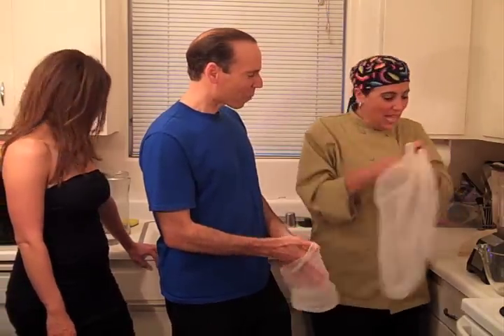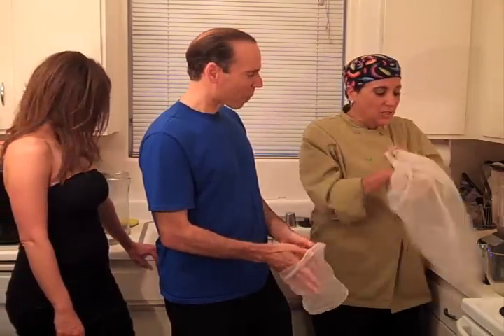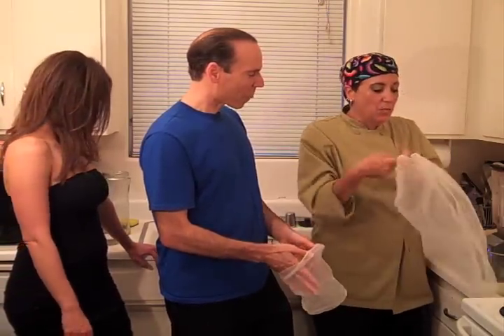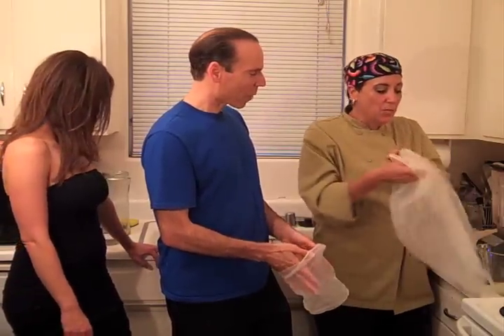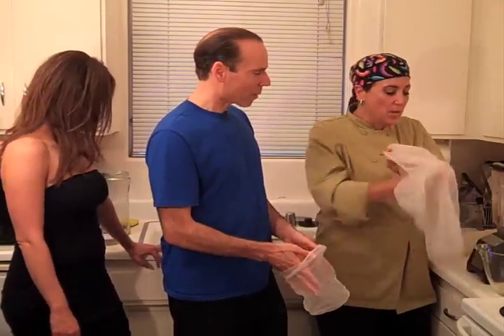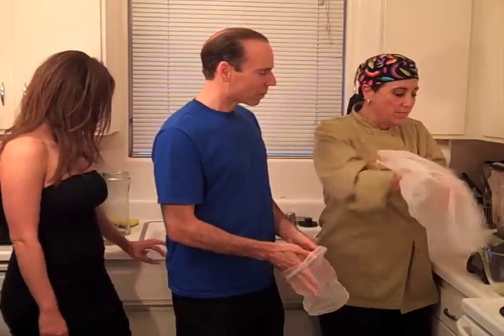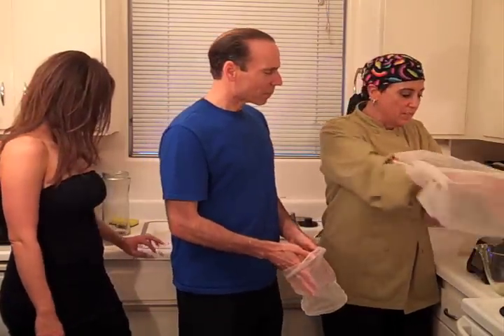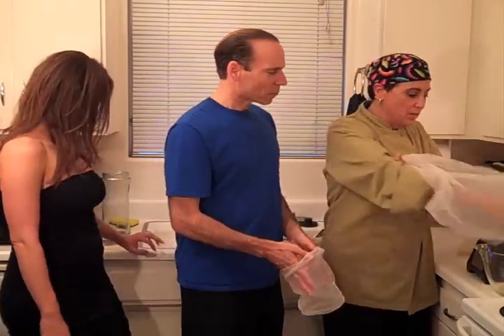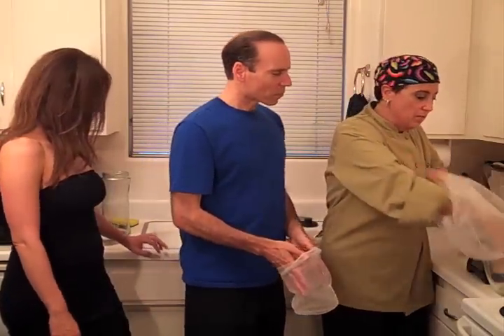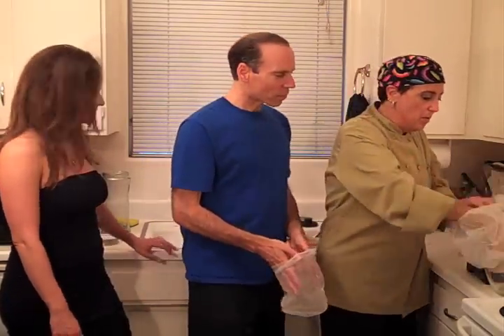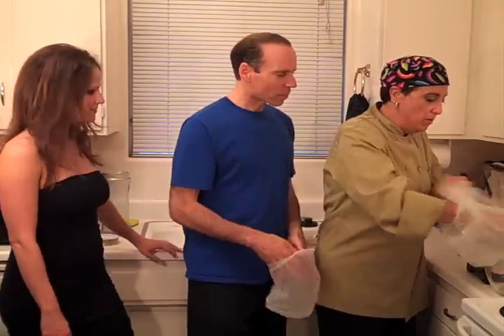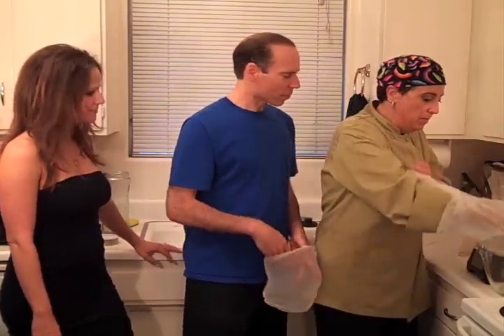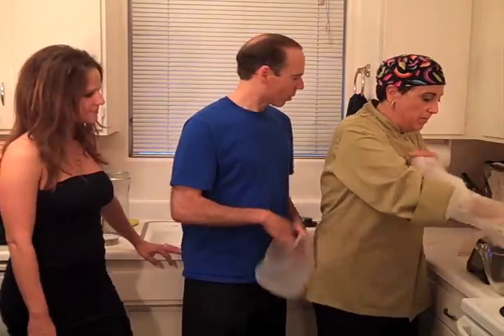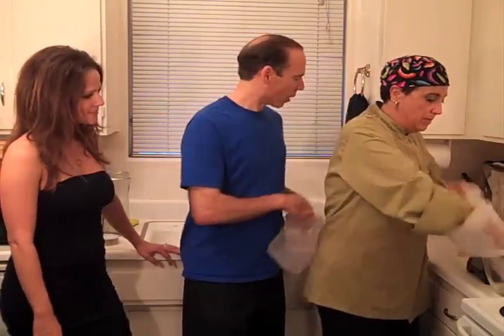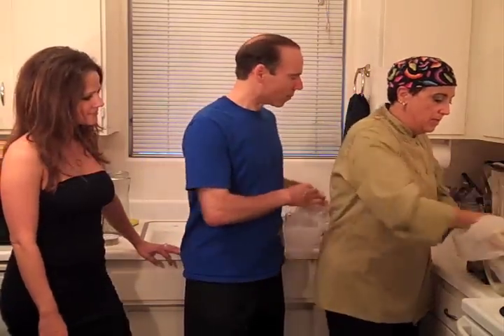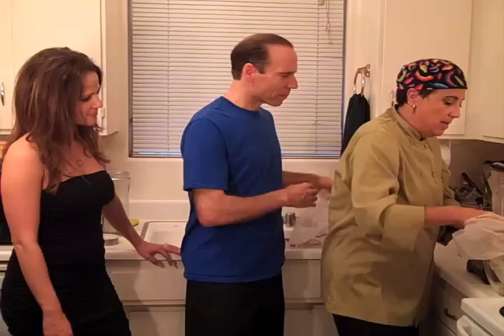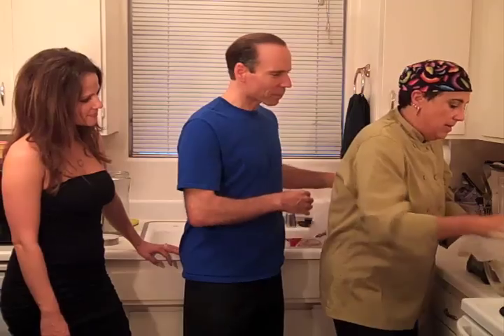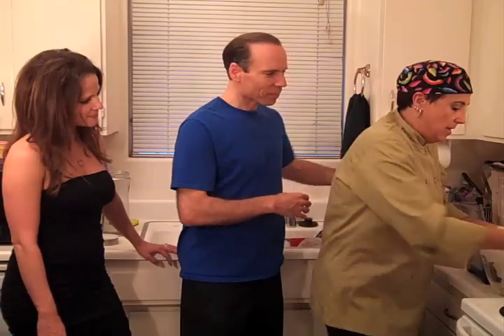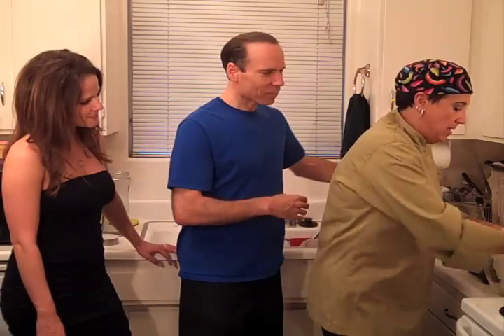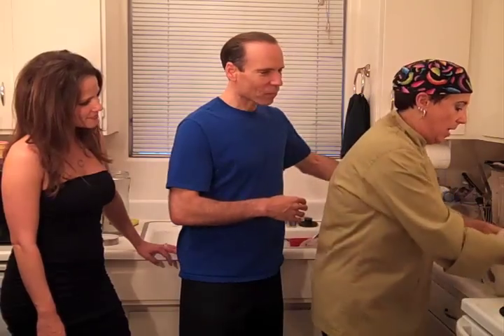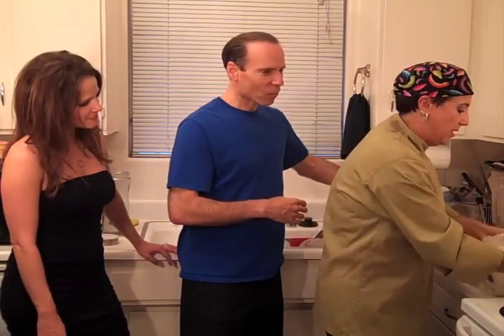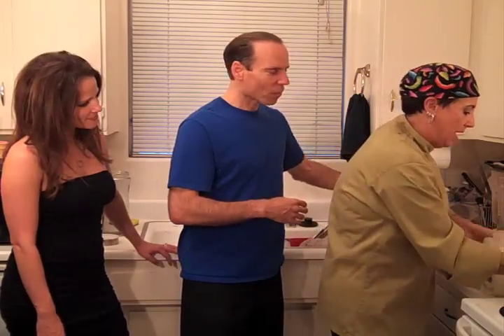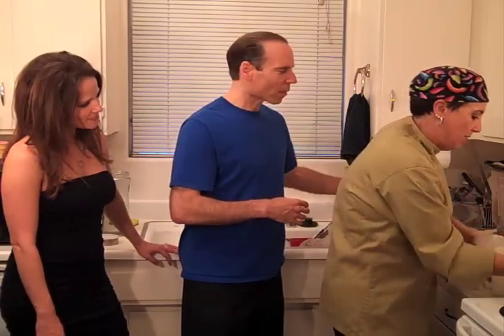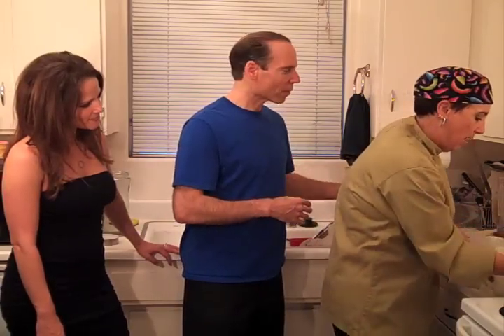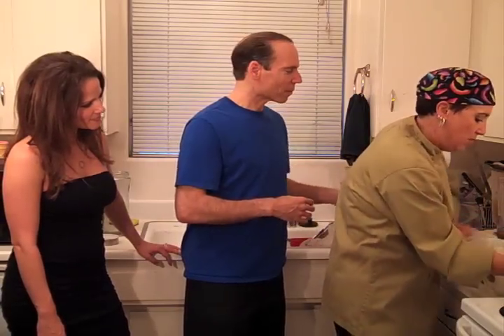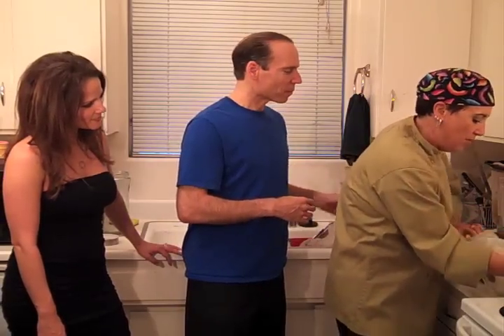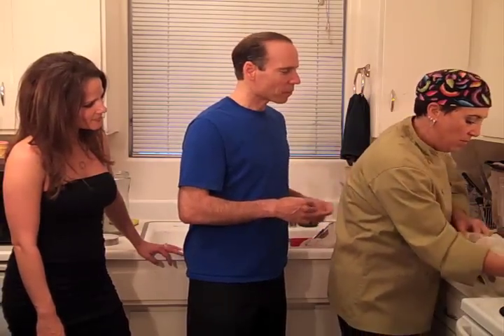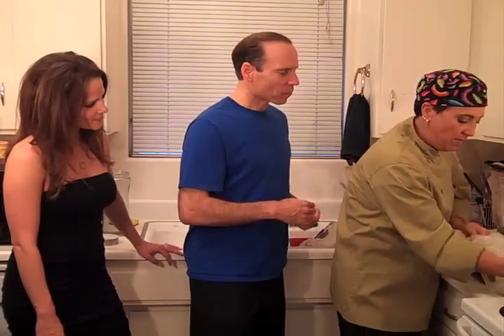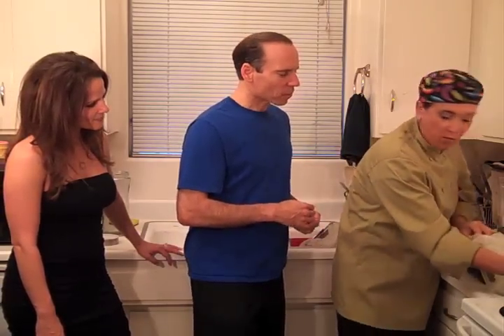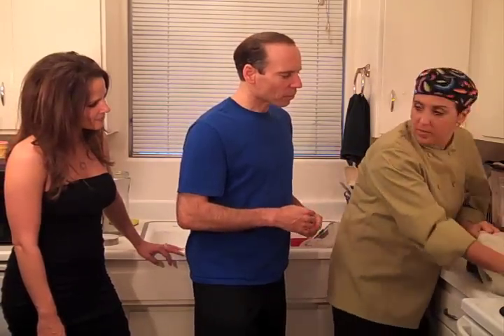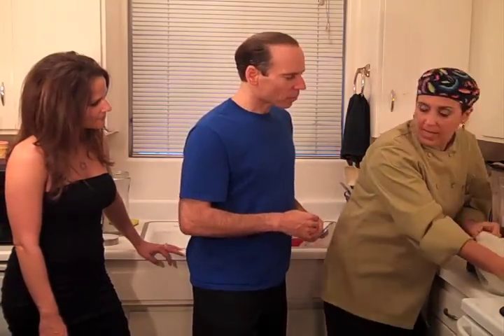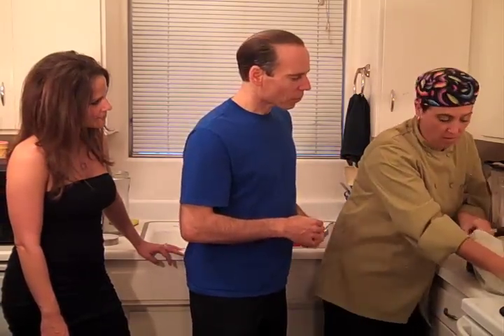We'll put the straining bag over the bowl and then squeeze the blended mixture through it — sort of like milking a cow, if you've ever done that.